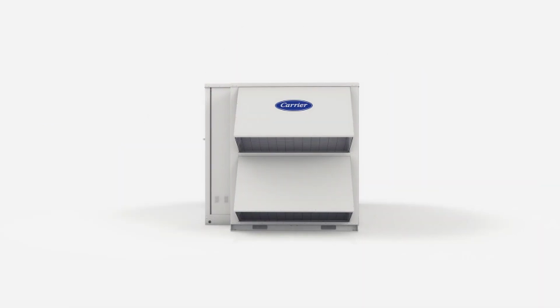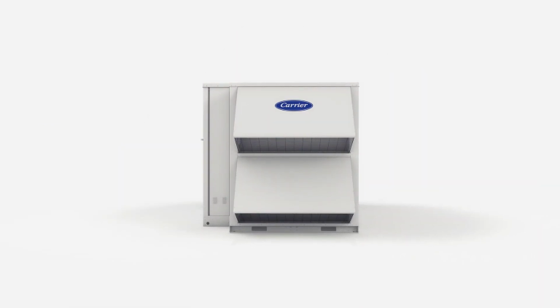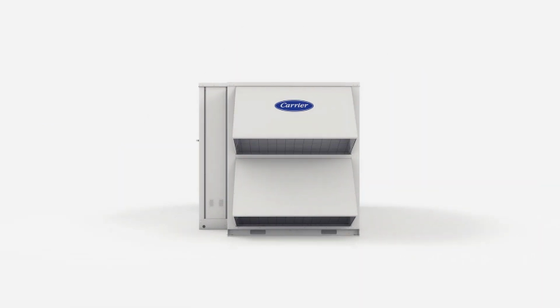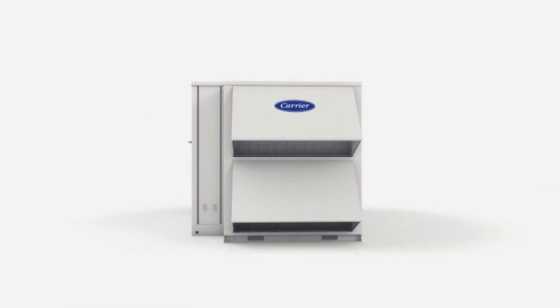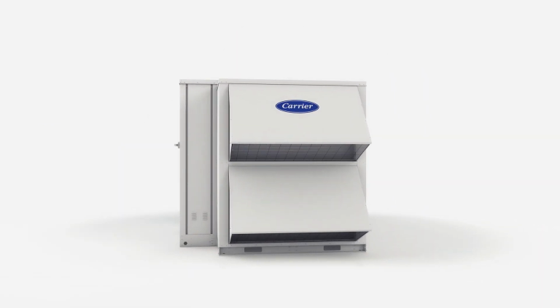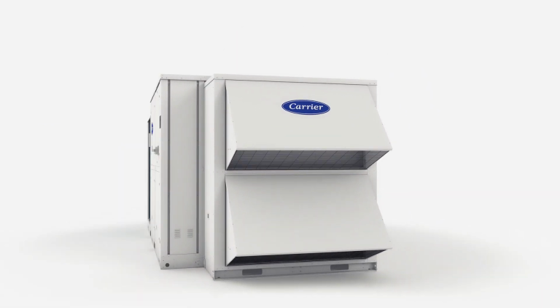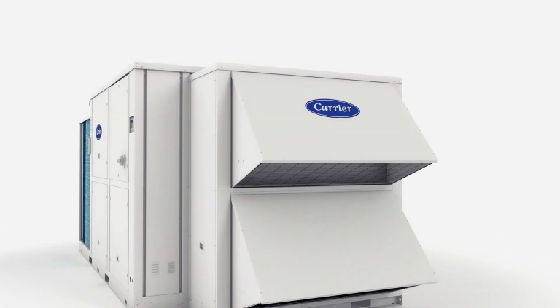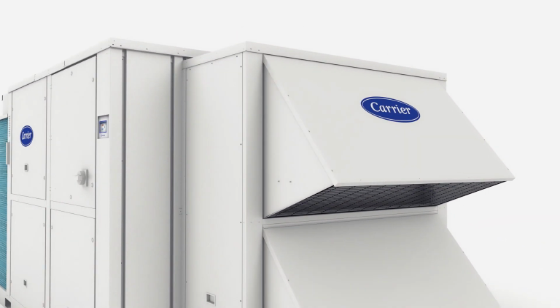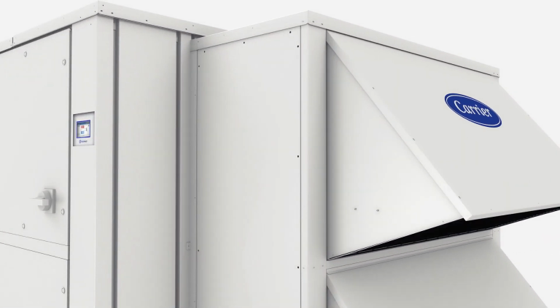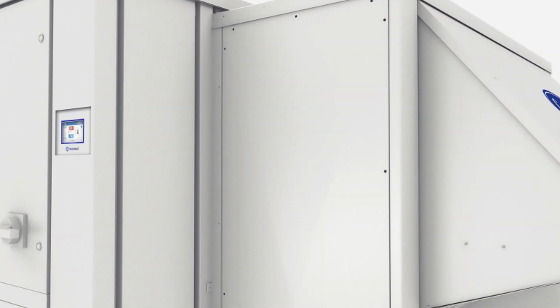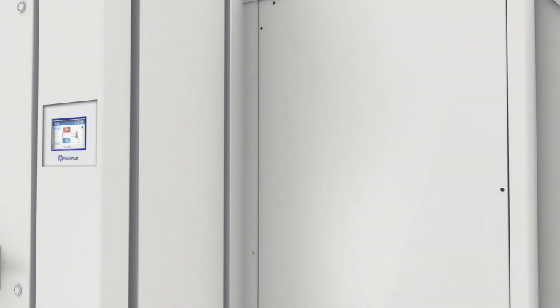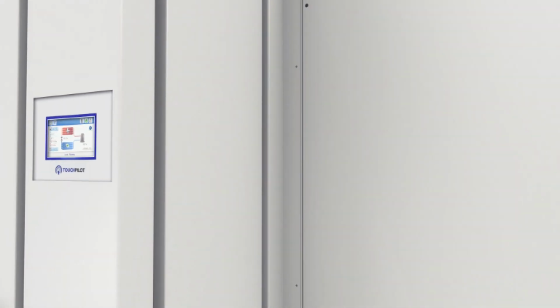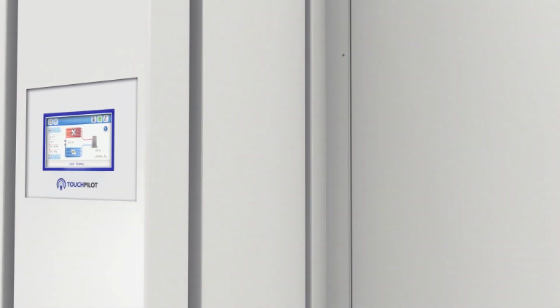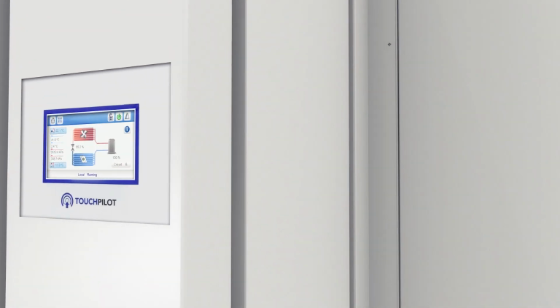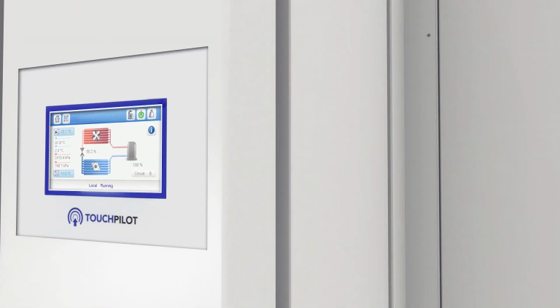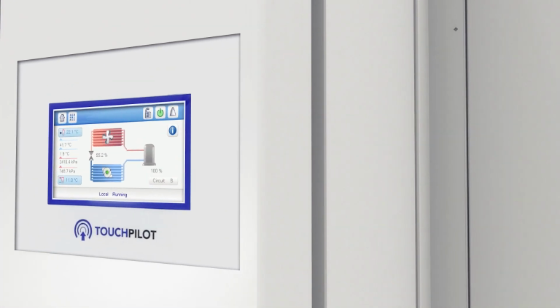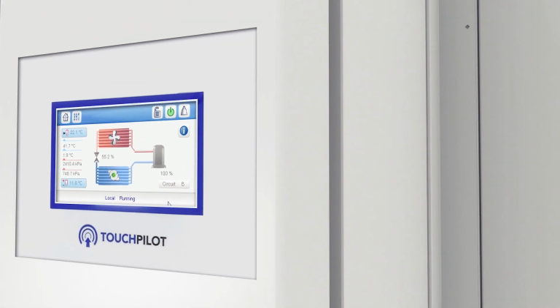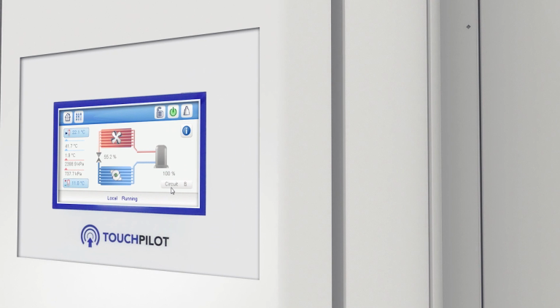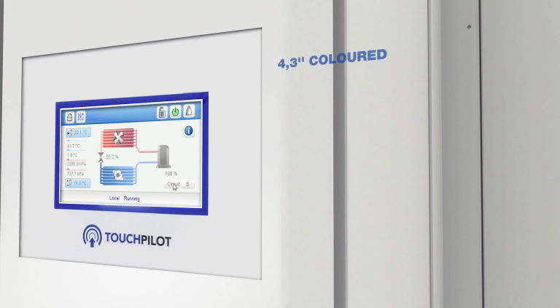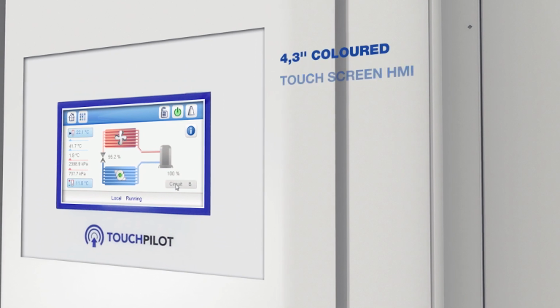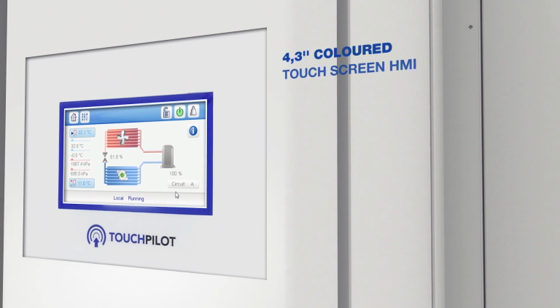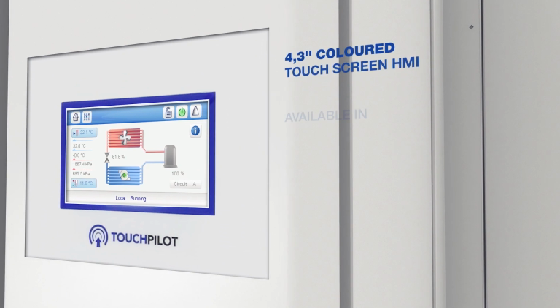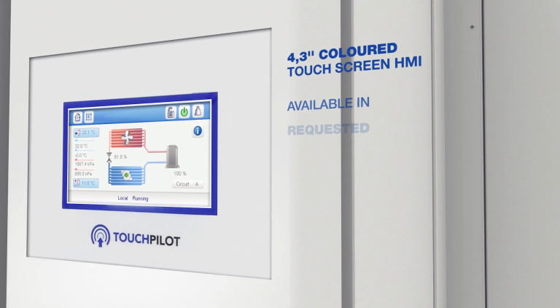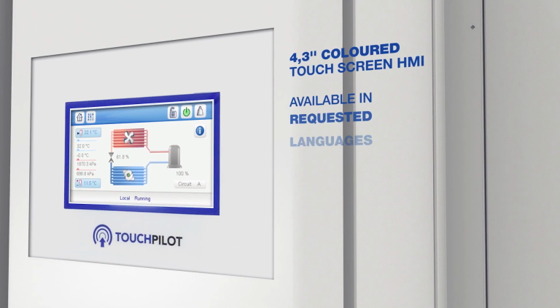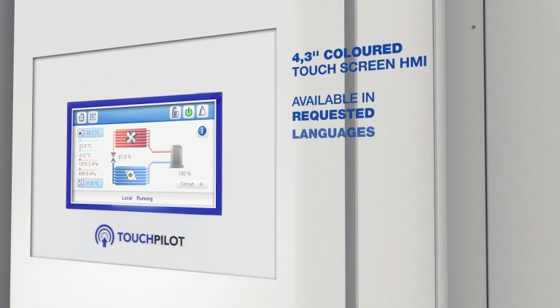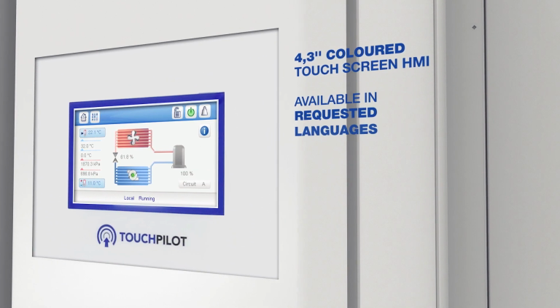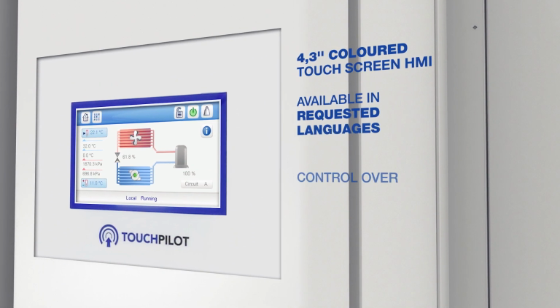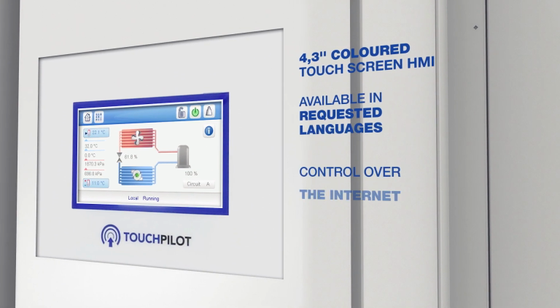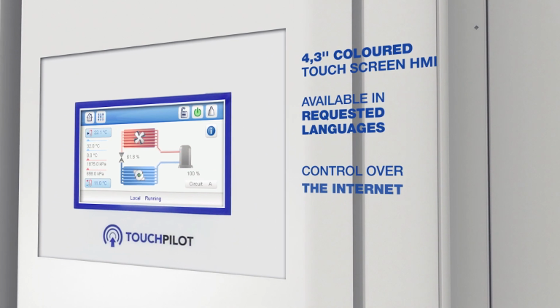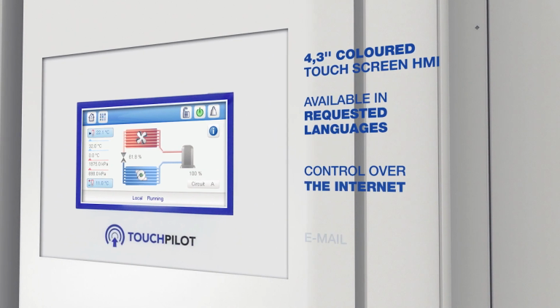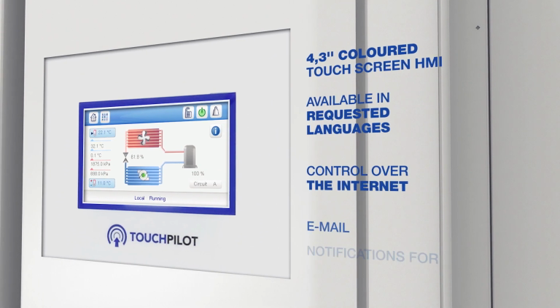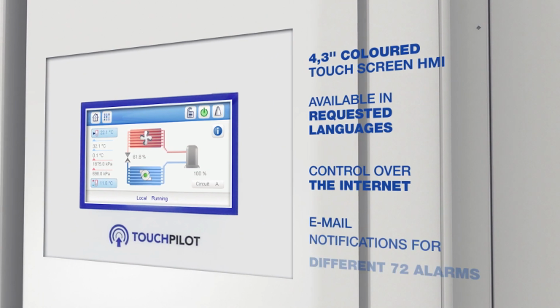The TouchPilot, the colour touchscreen display provided as standard on the unit's control panel, enables access to all parameters of the unit via internet.